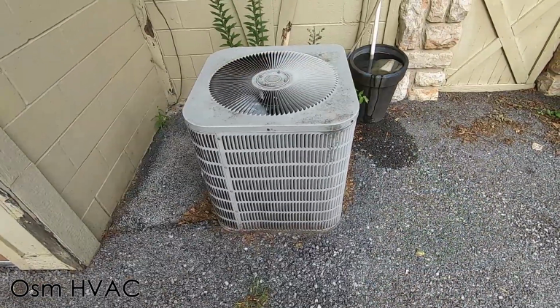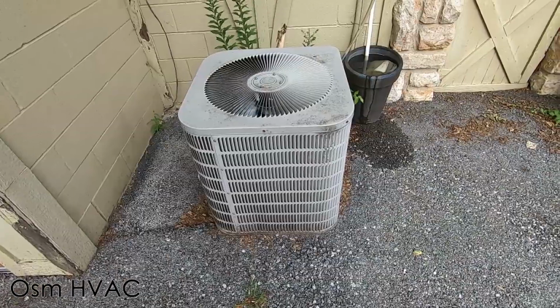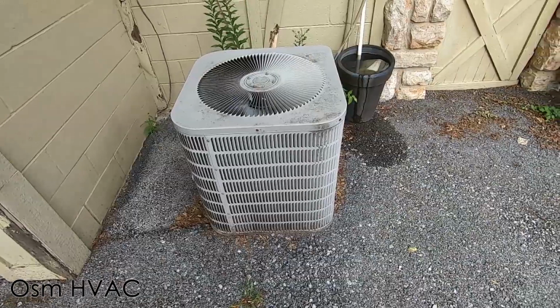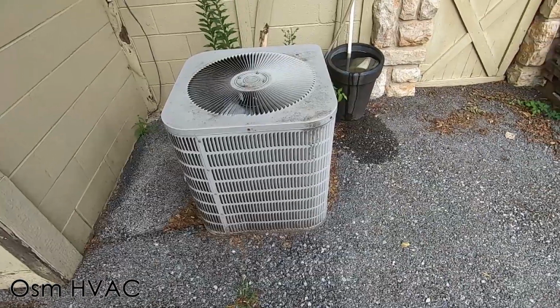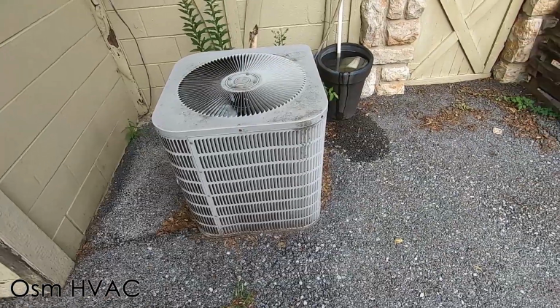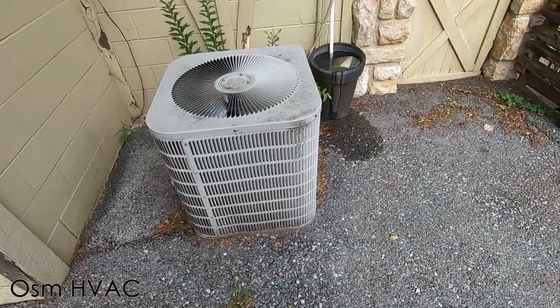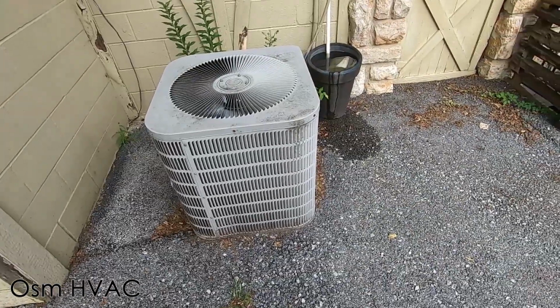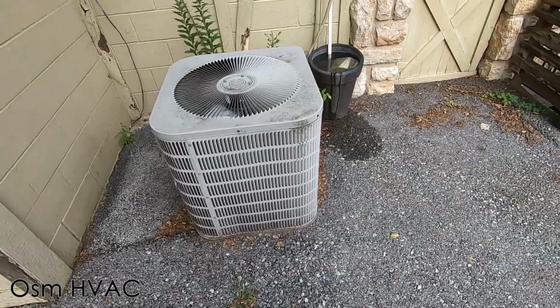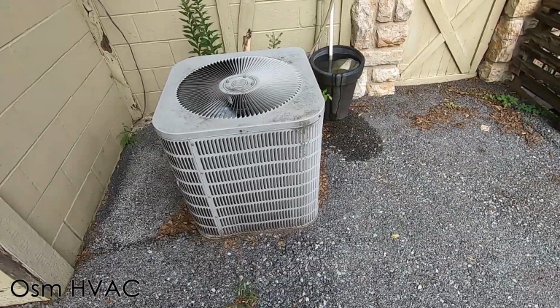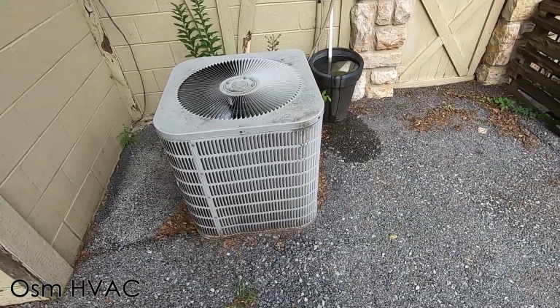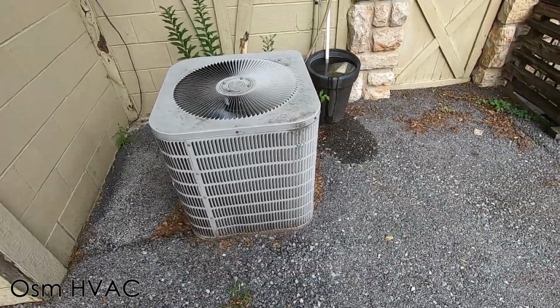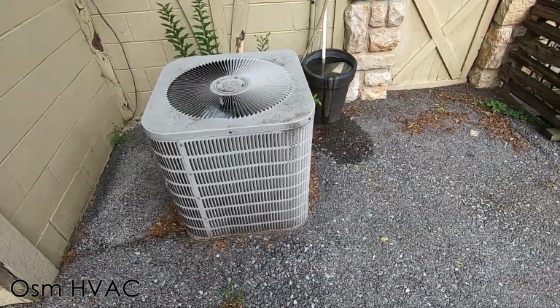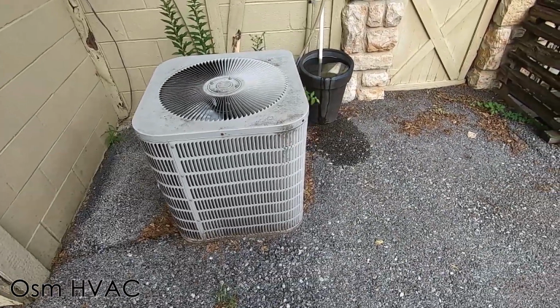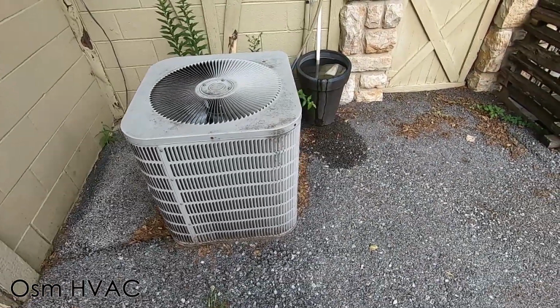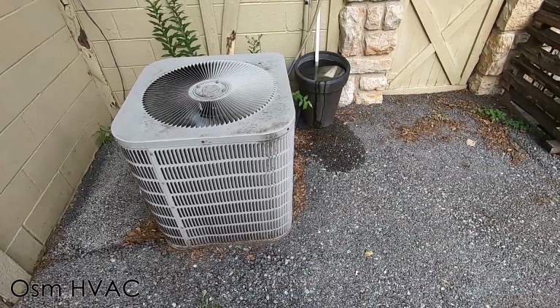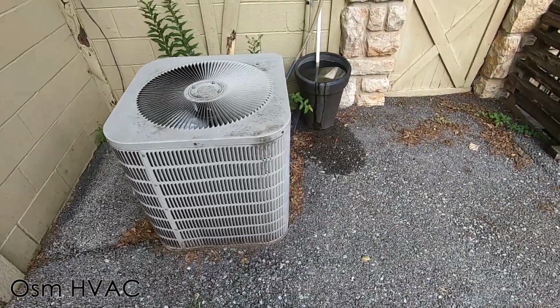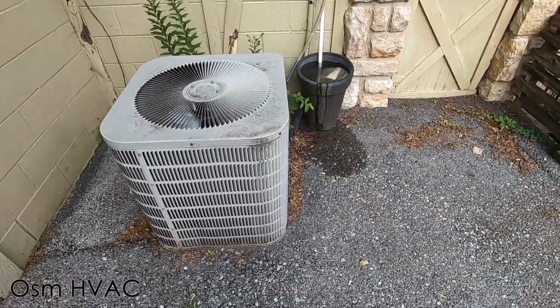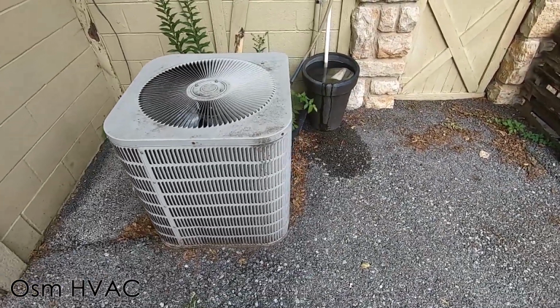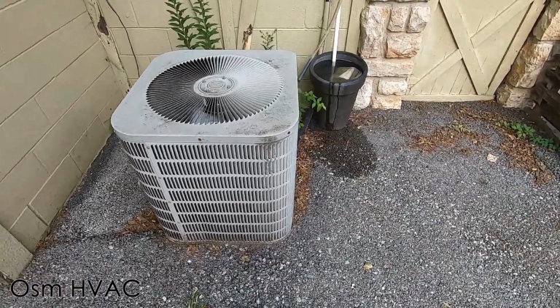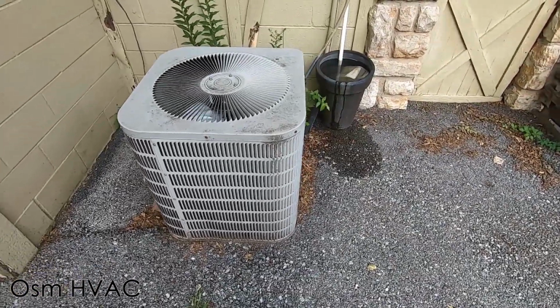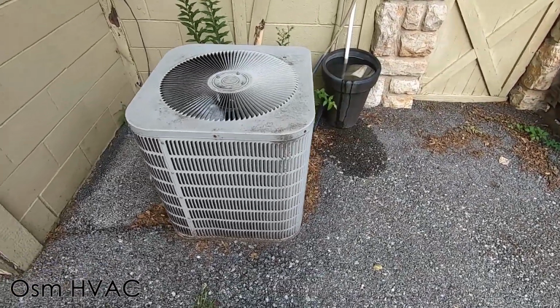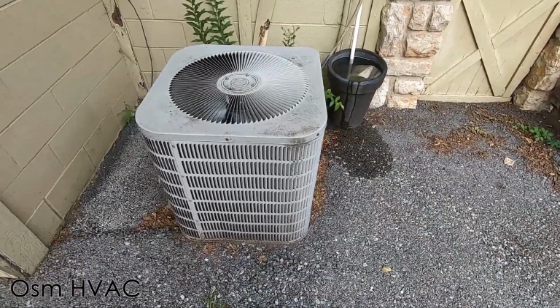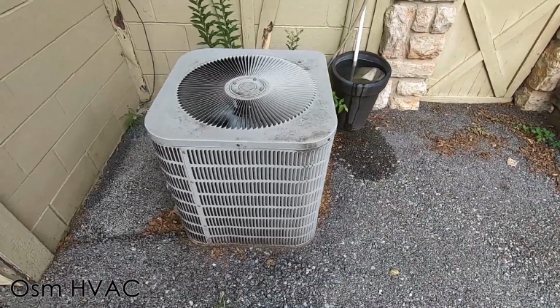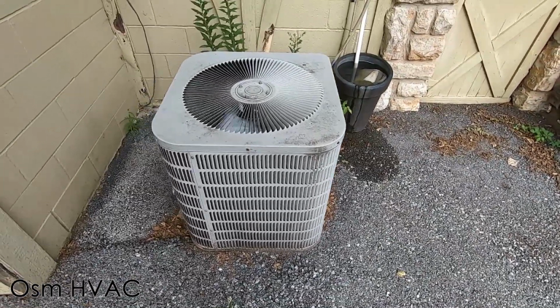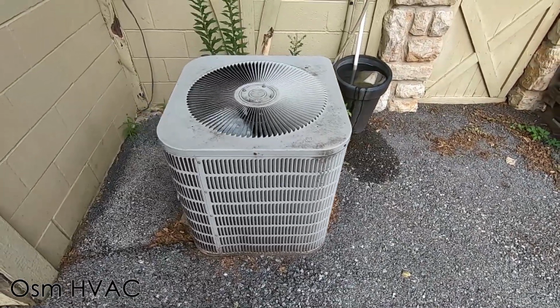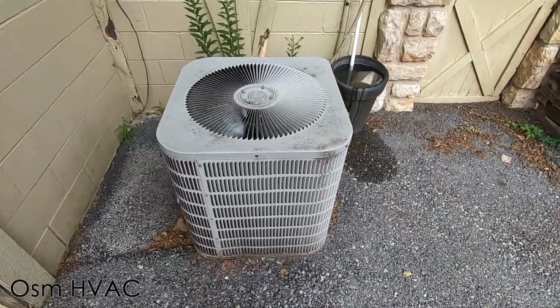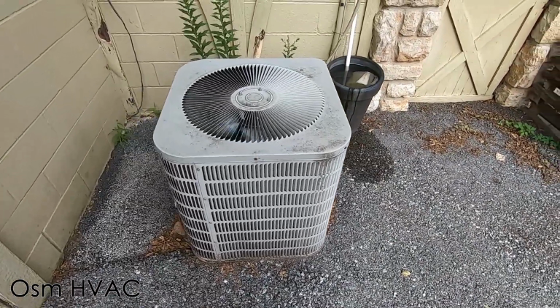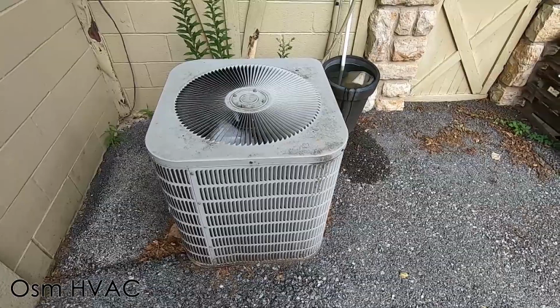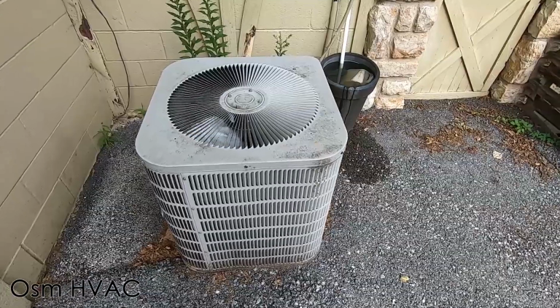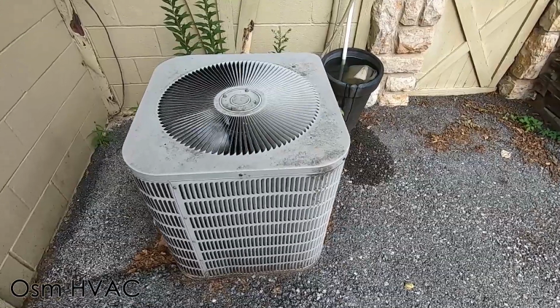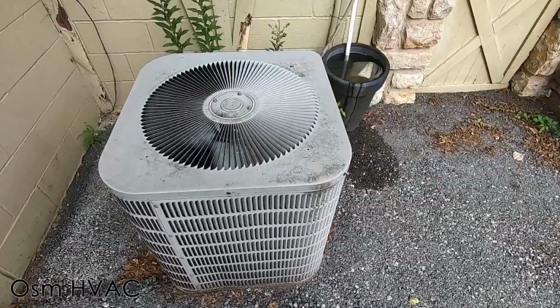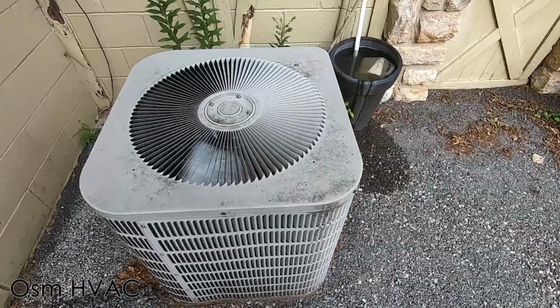Here we have this early 2000s Goodman central air conditioner that I just got starting up.